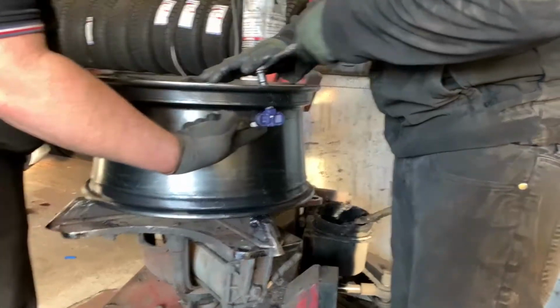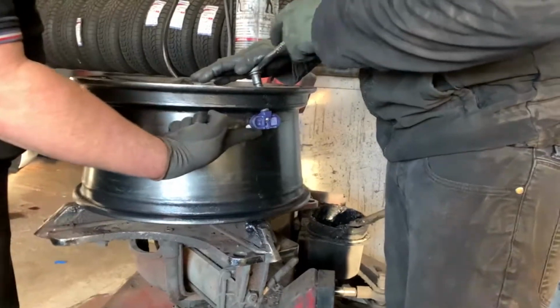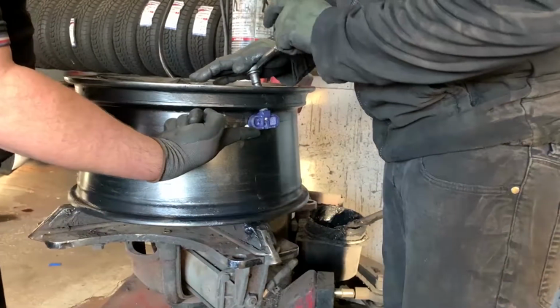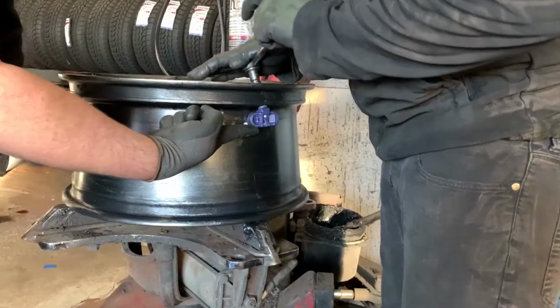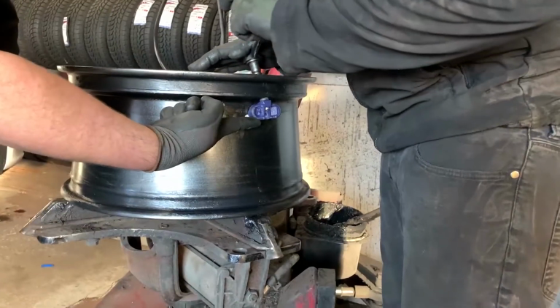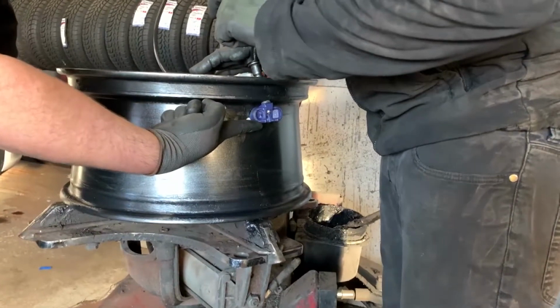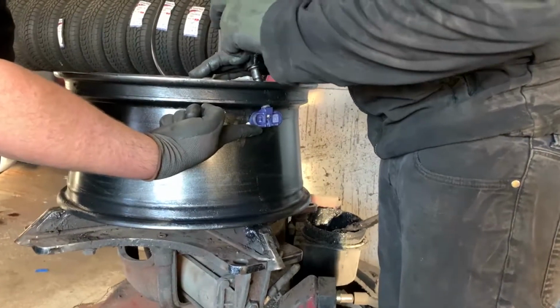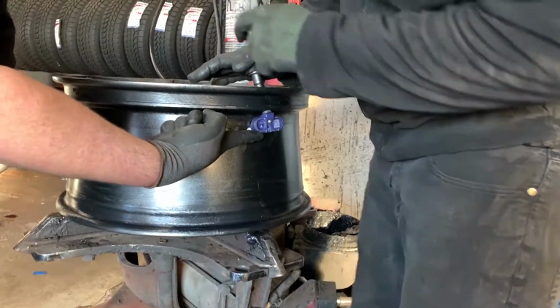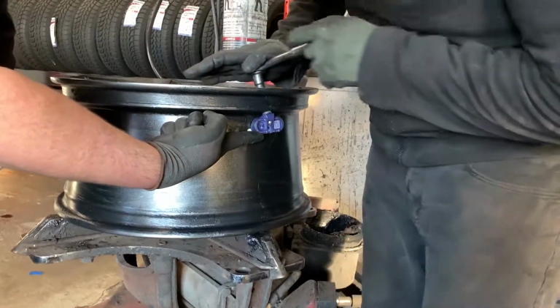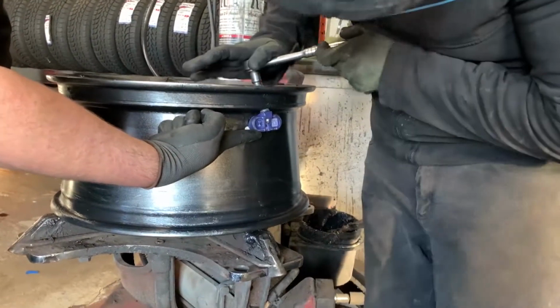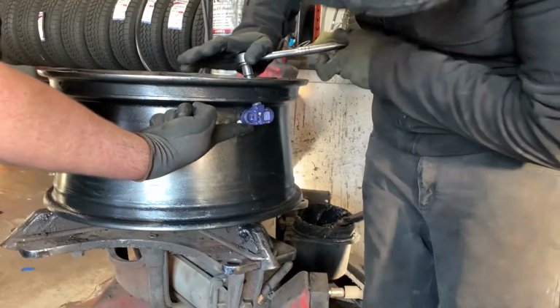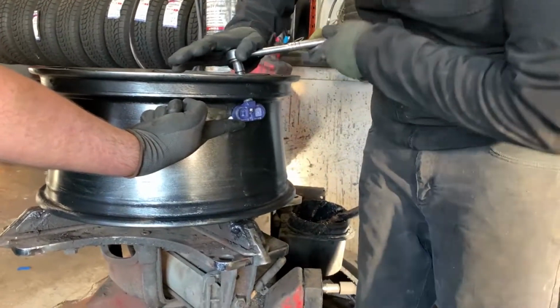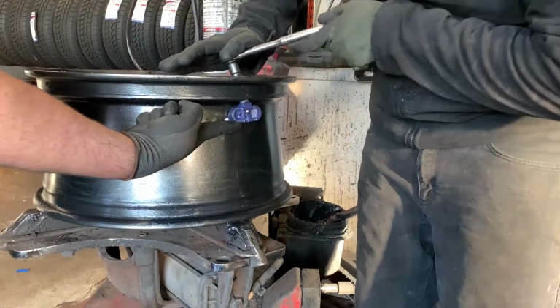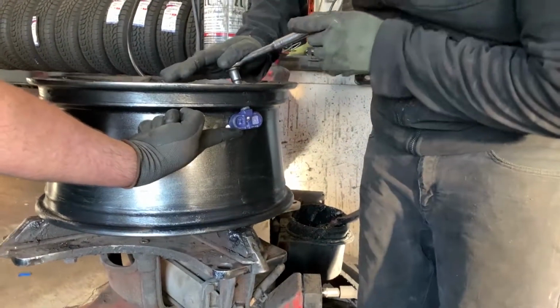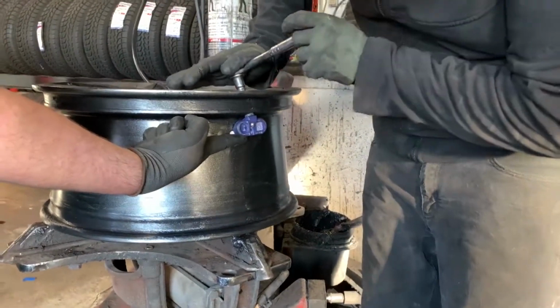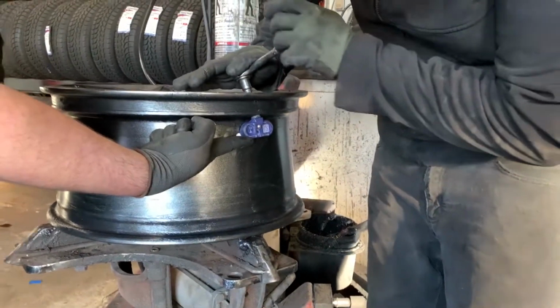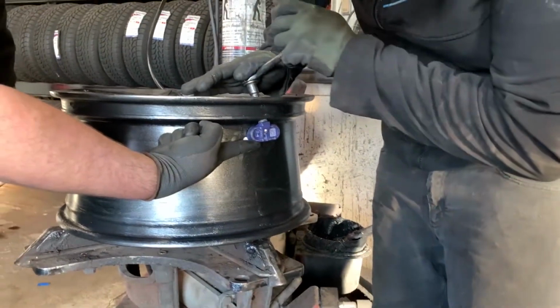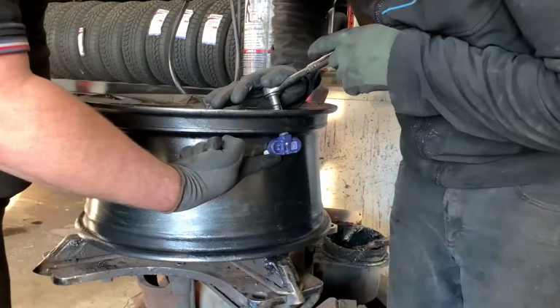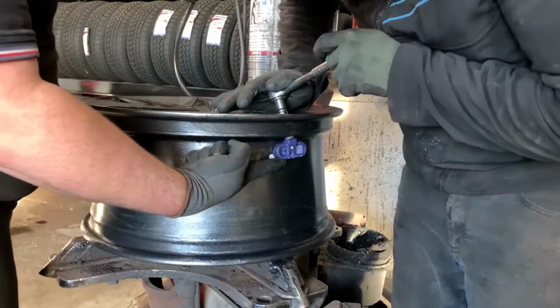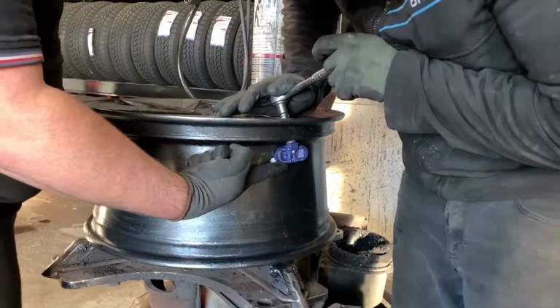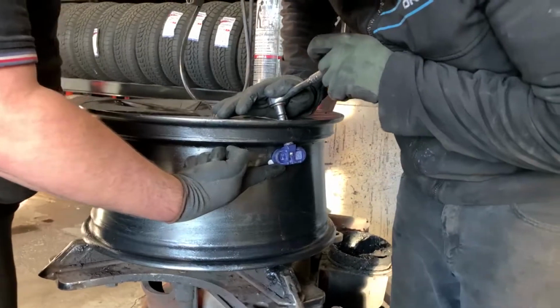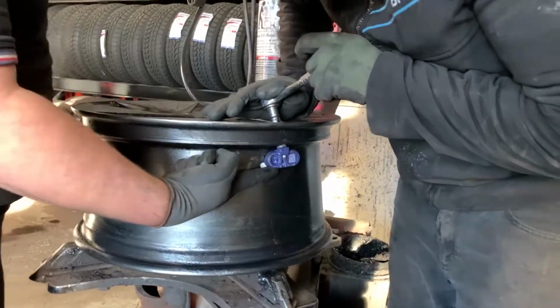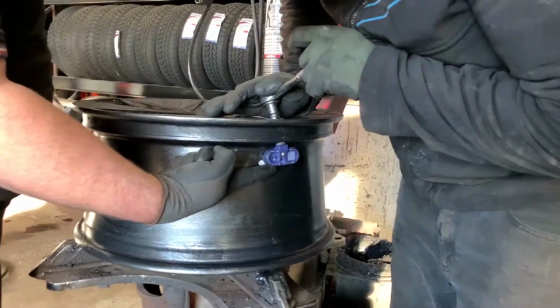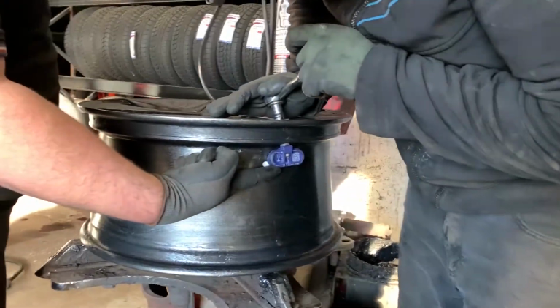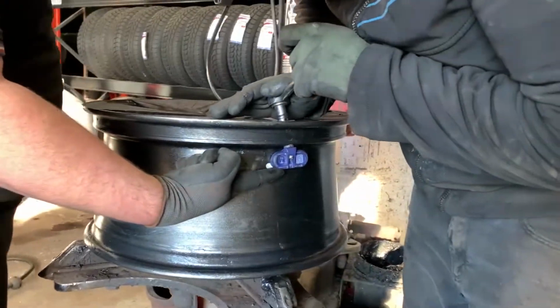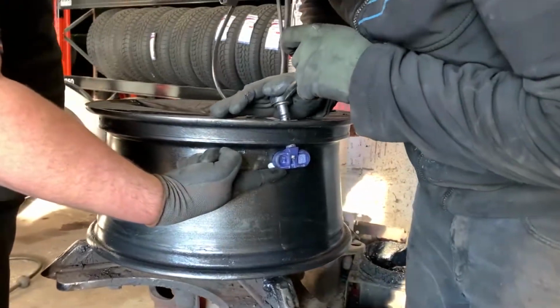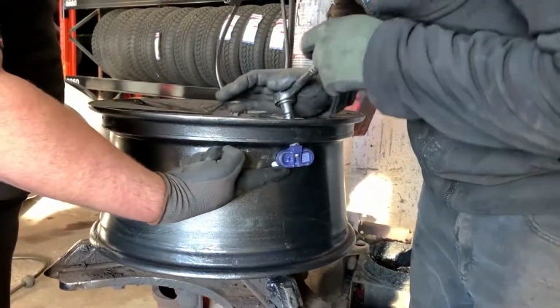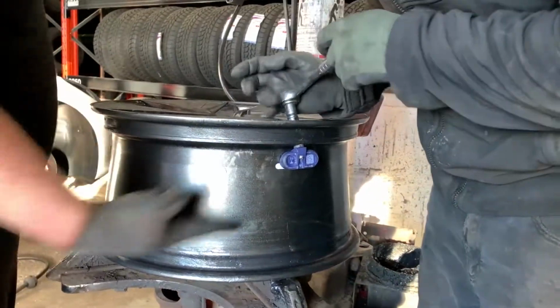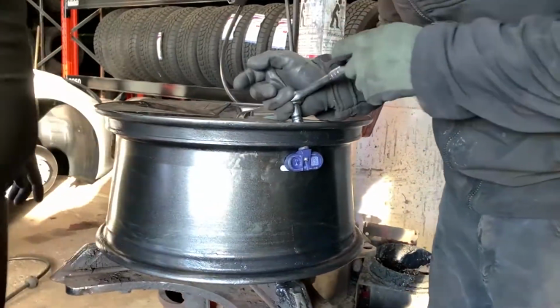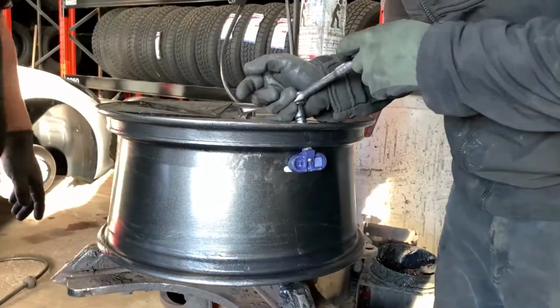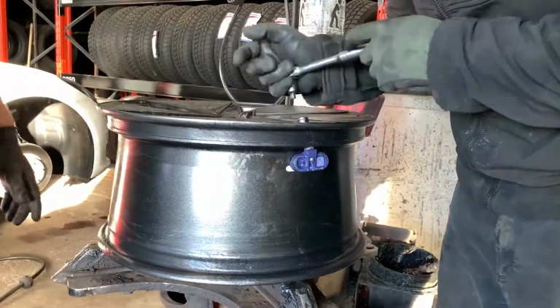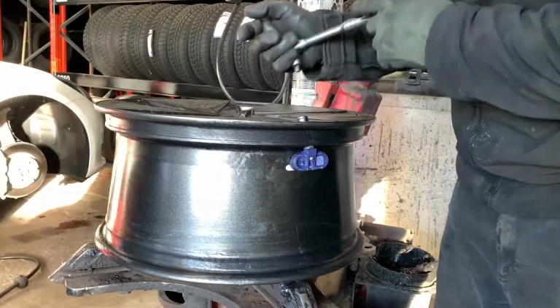There you go — that's the new TPMS. This is the Bluetooth TPMS, and that's how you install them.